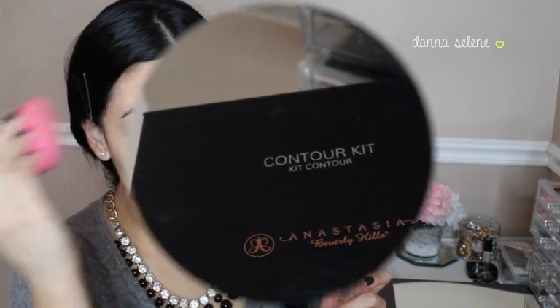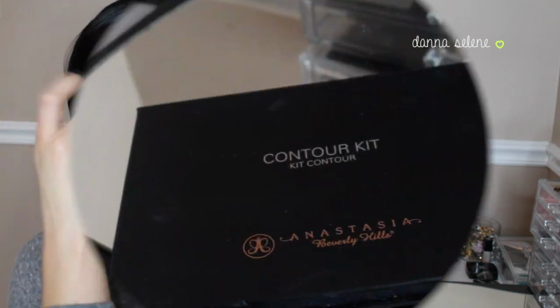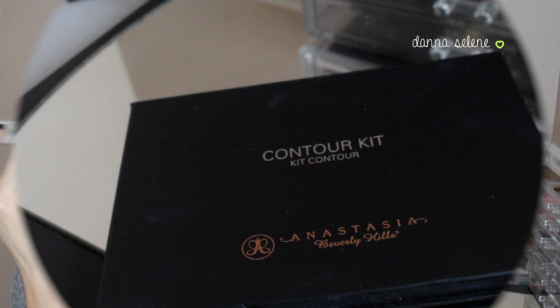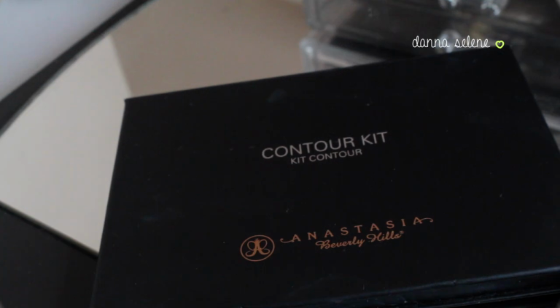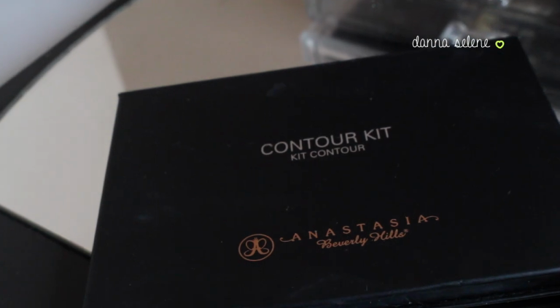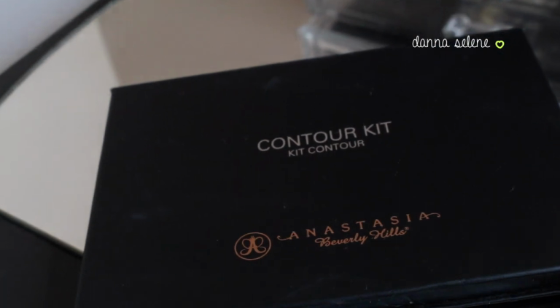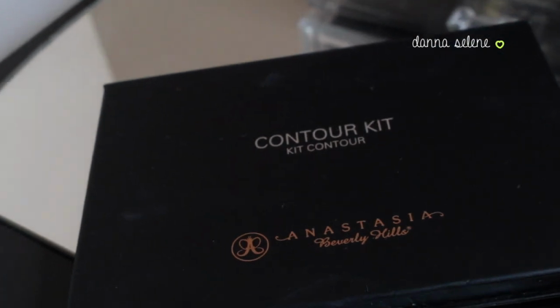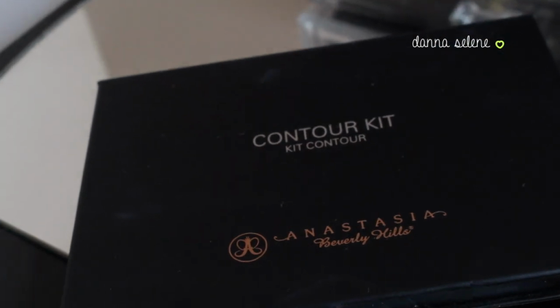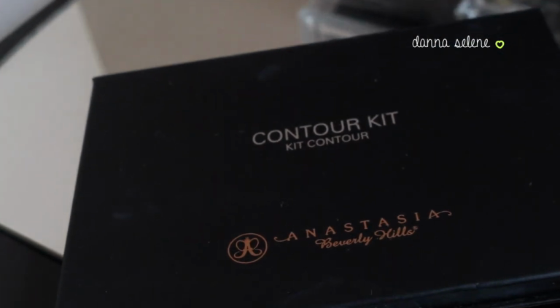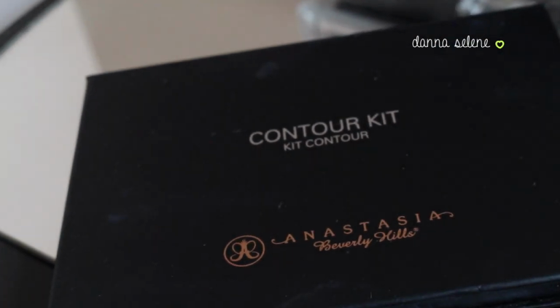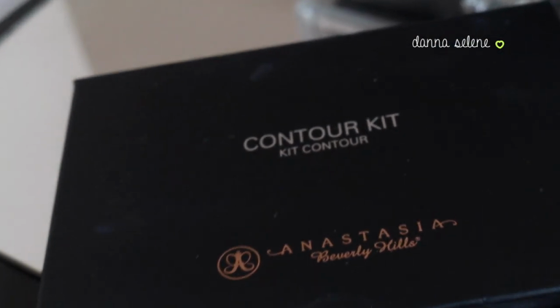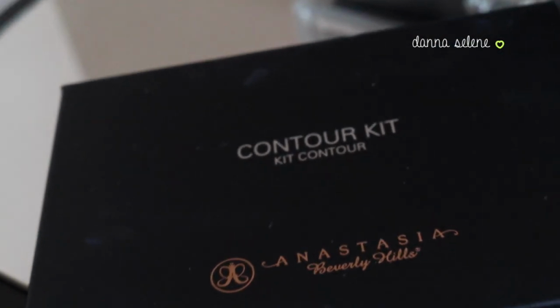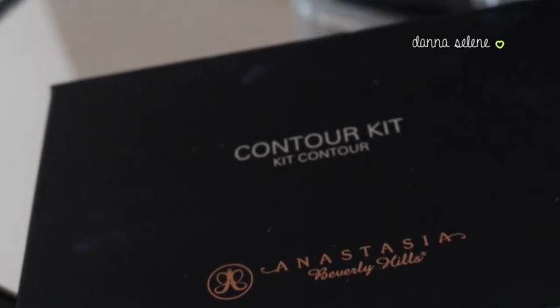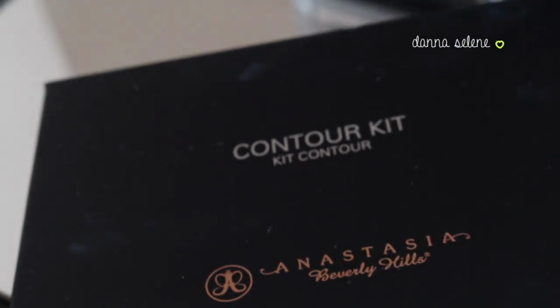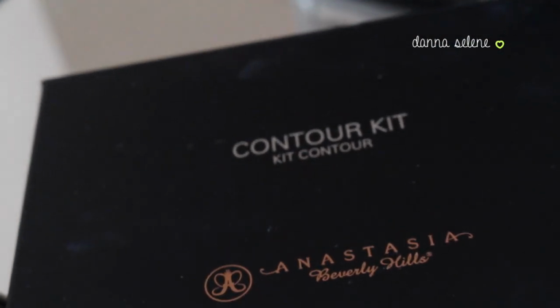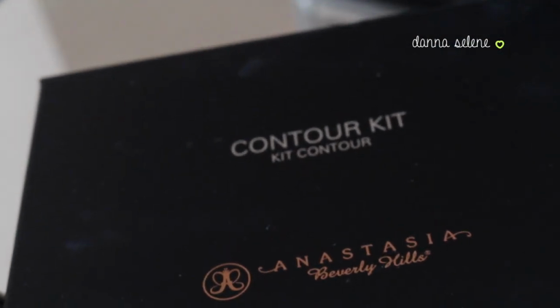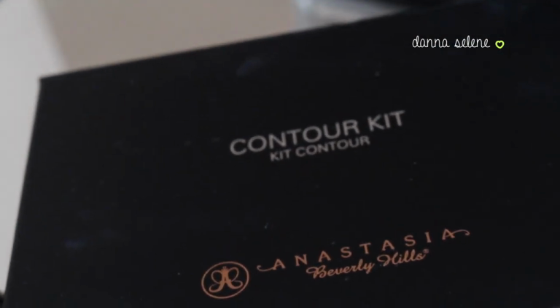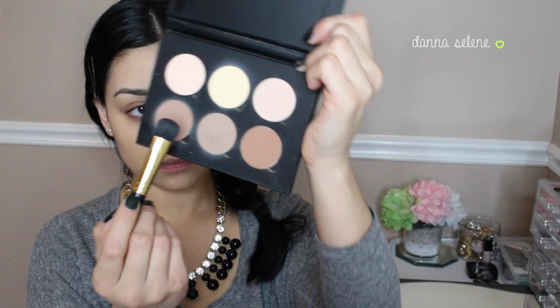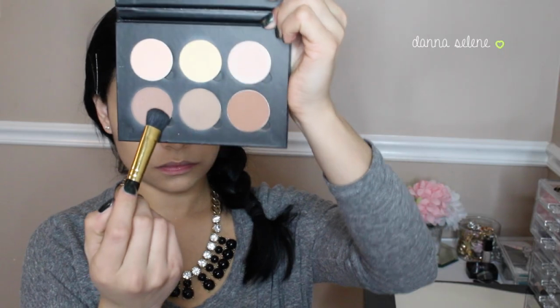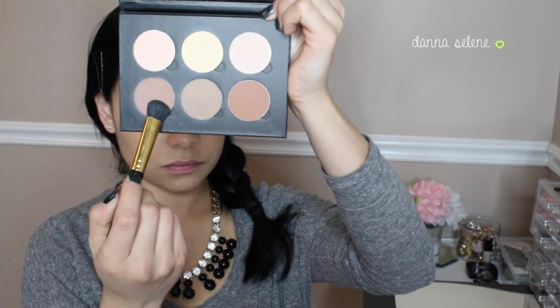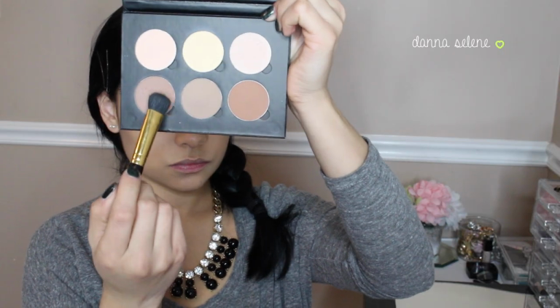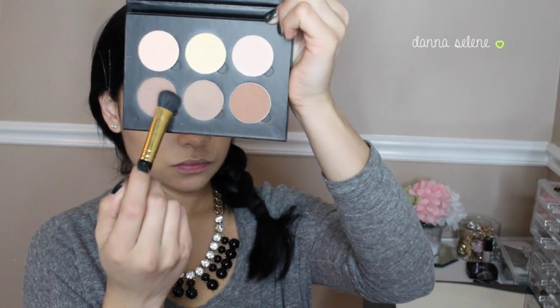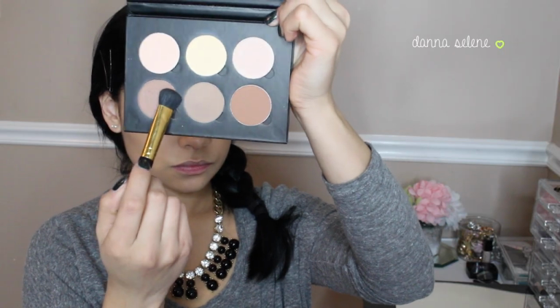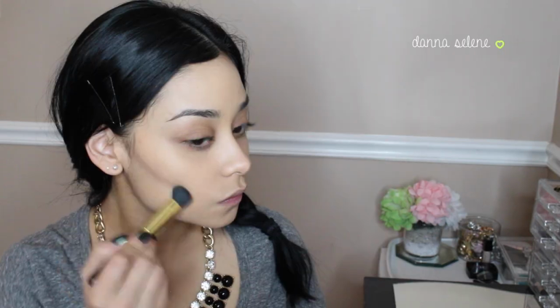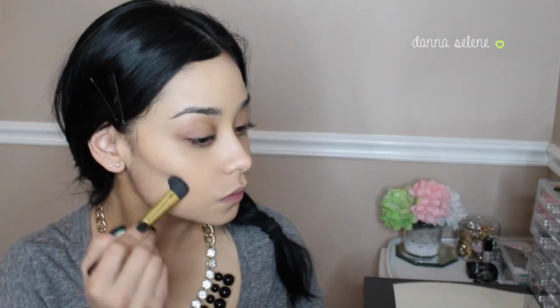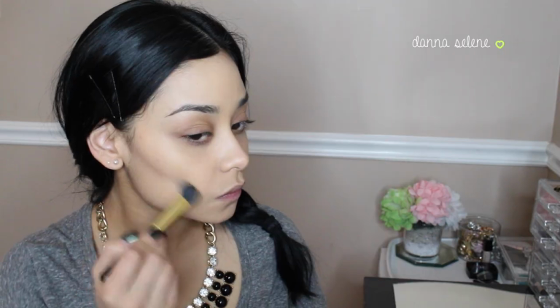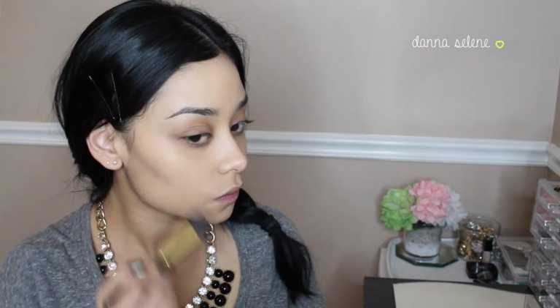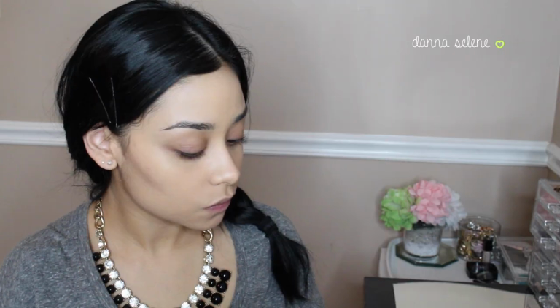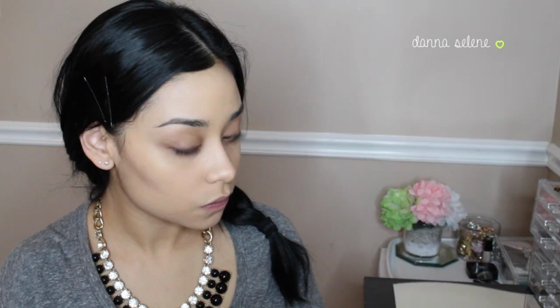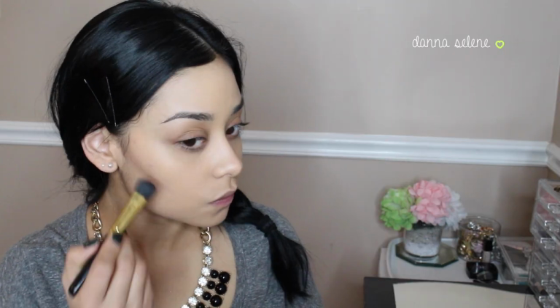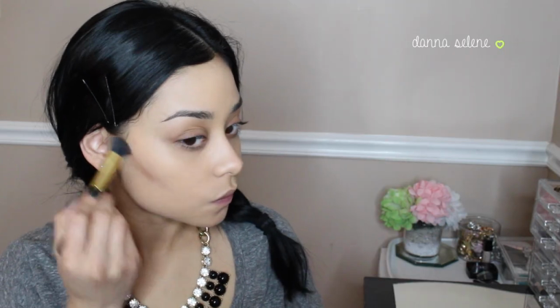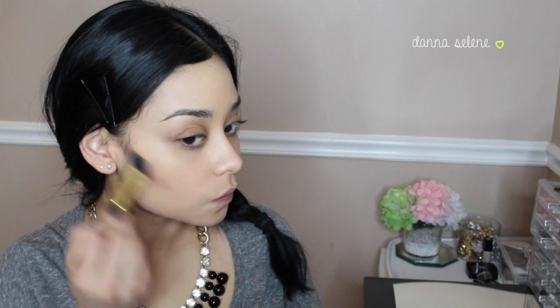Now I'm taking my Anastasia Contour Kit and I'm going to contour just a little bit.